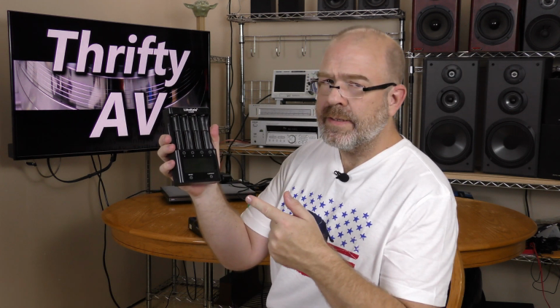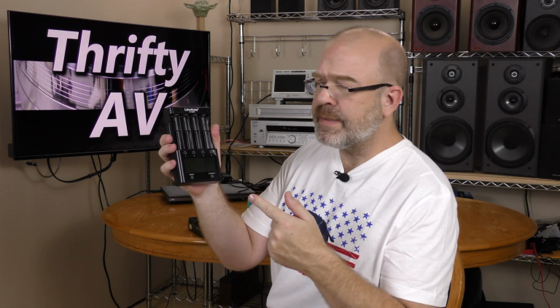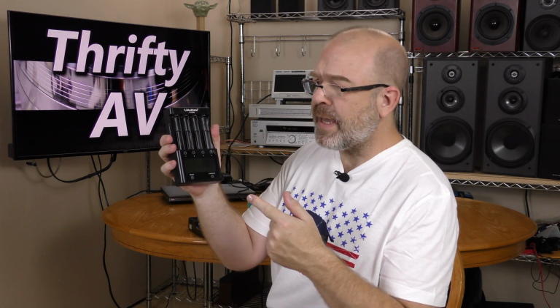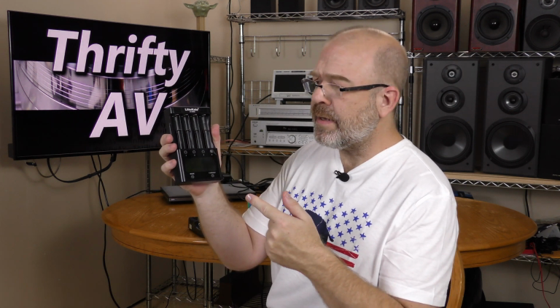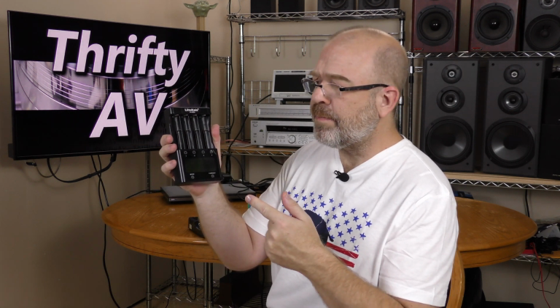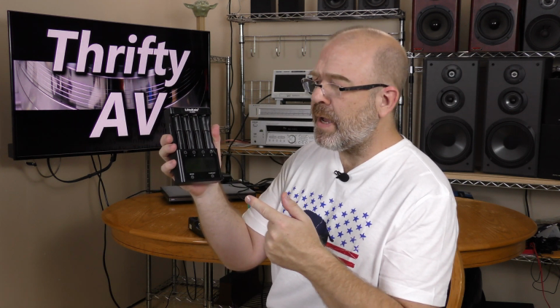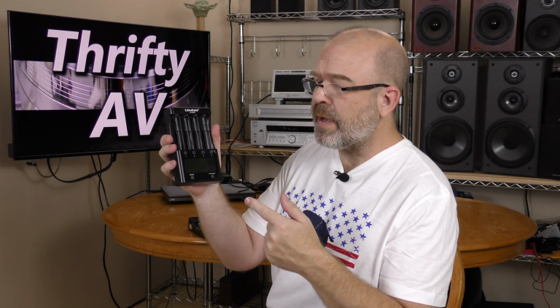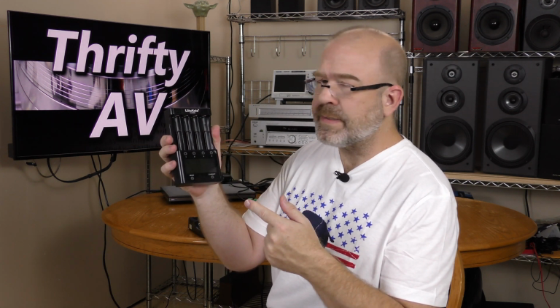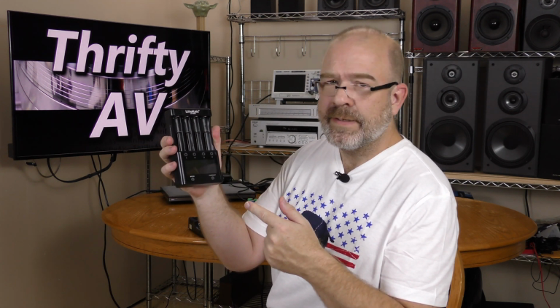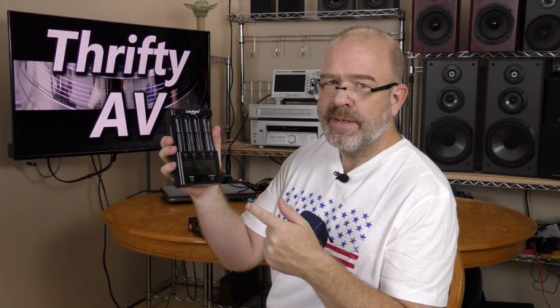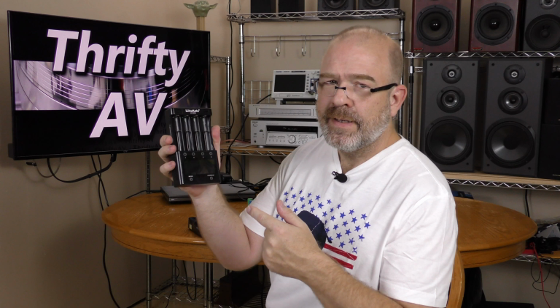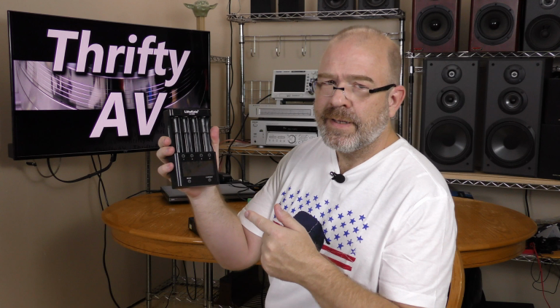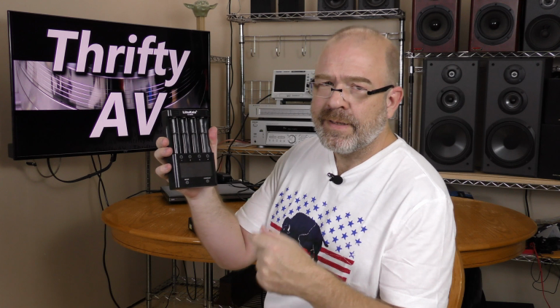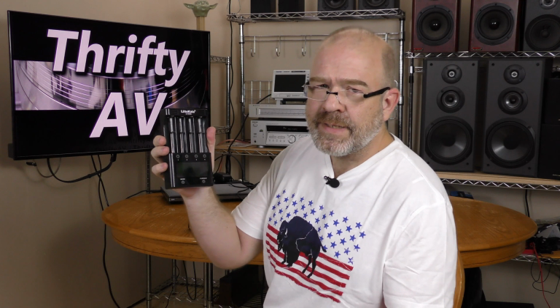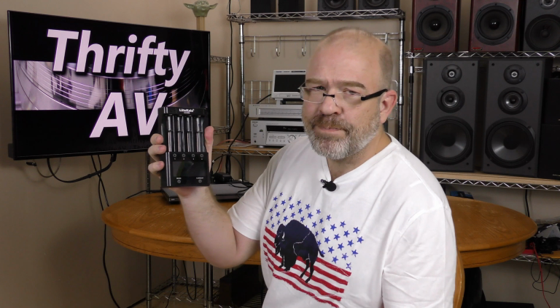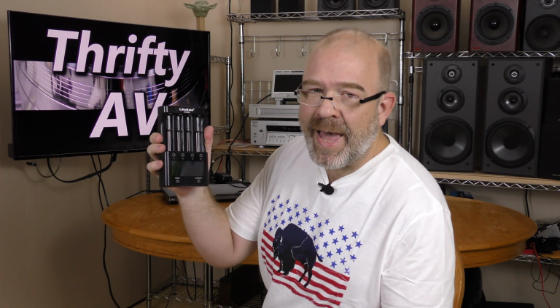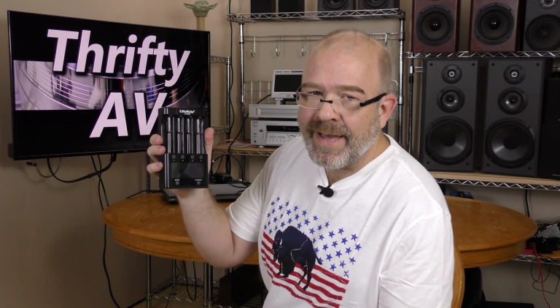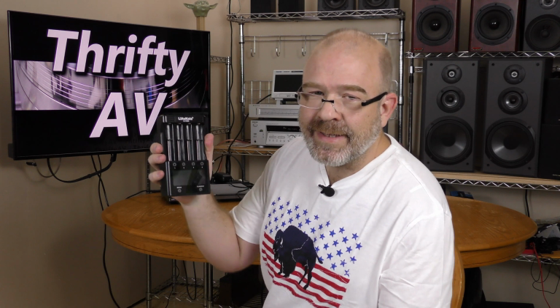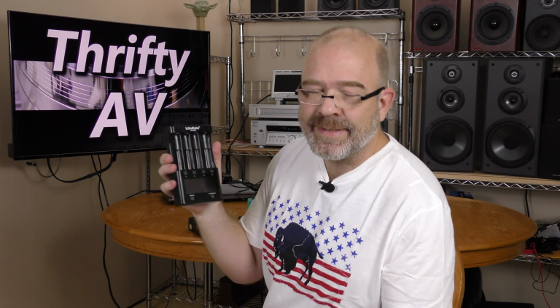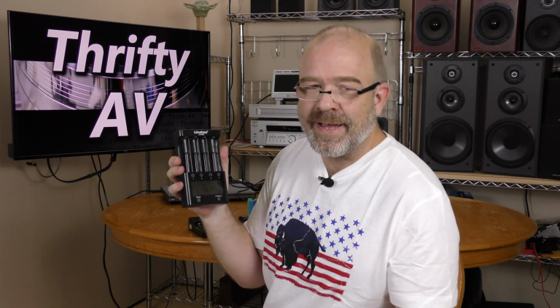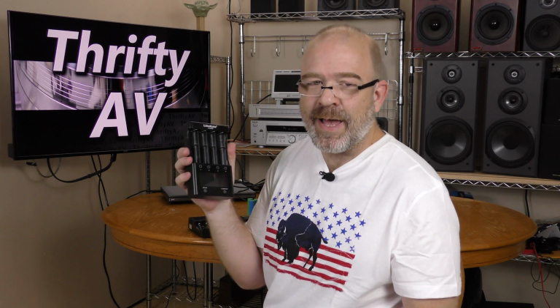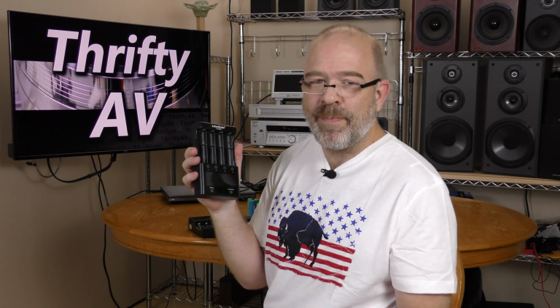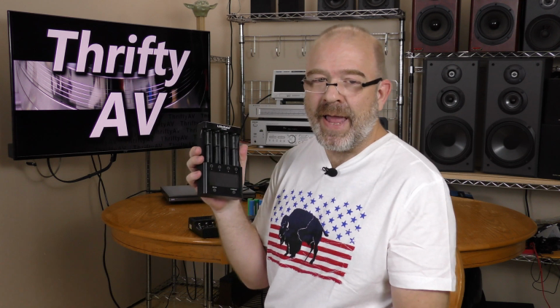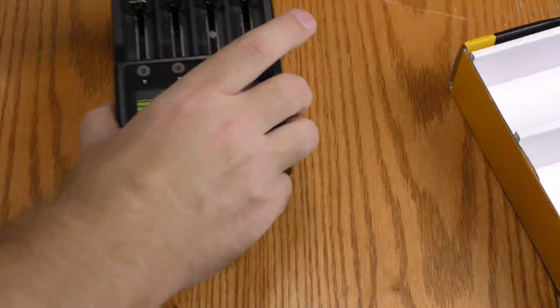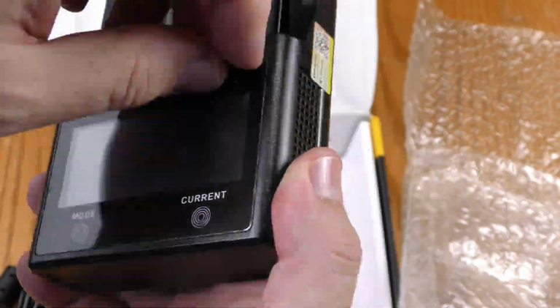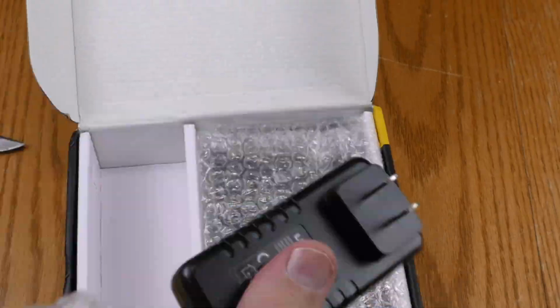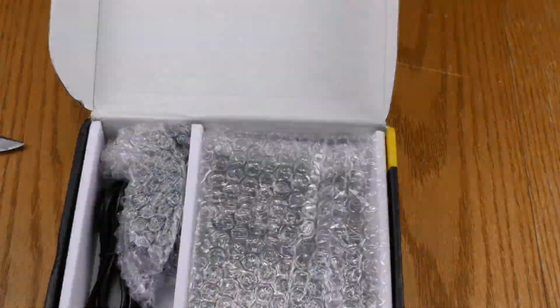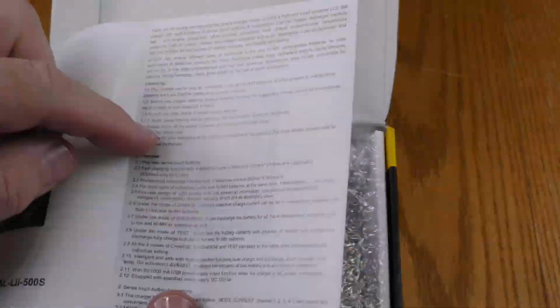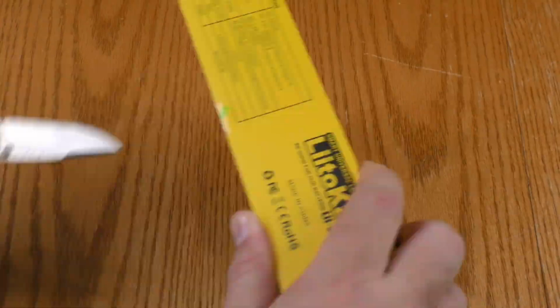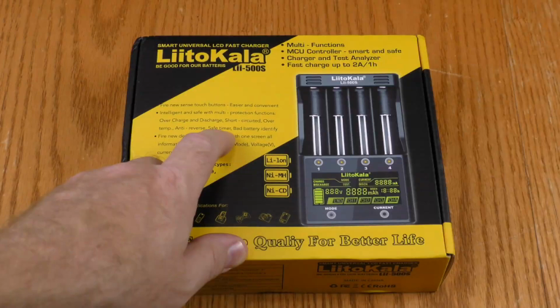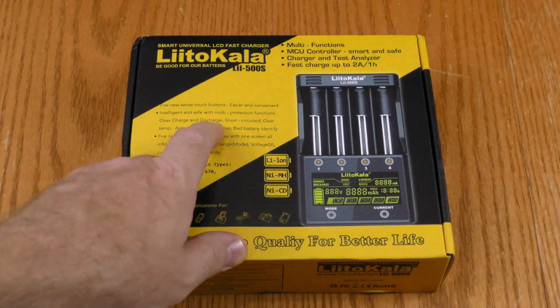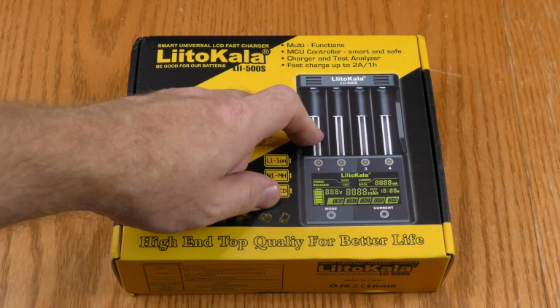This is already out of the box — let's back up and show you the unboxing.